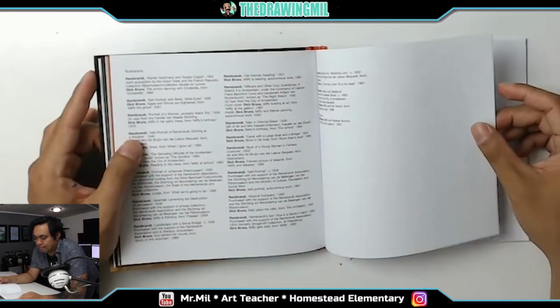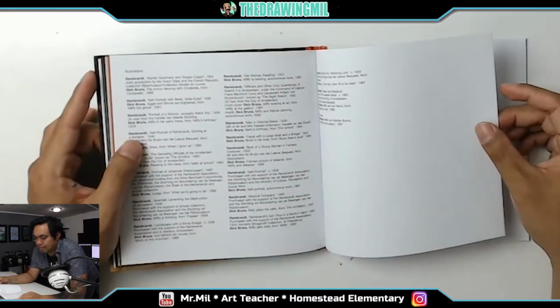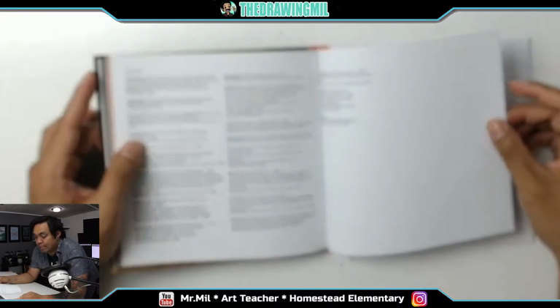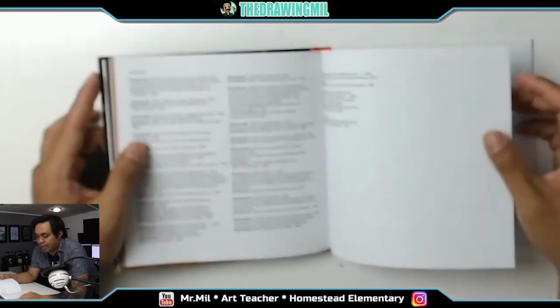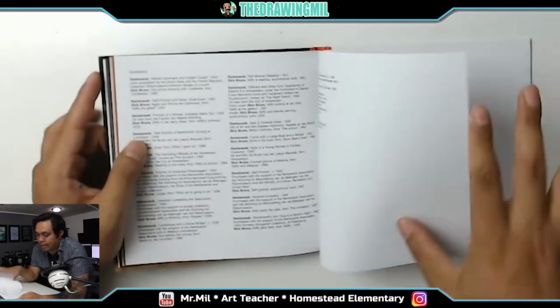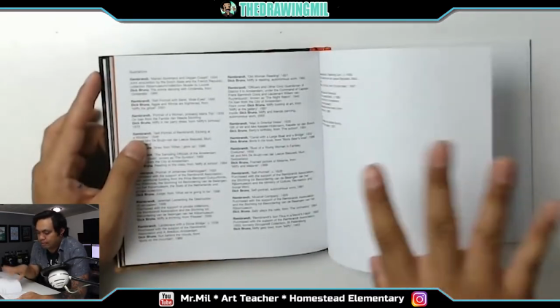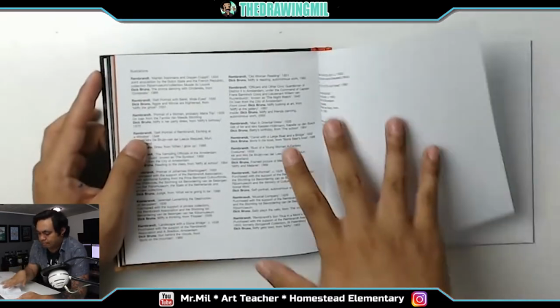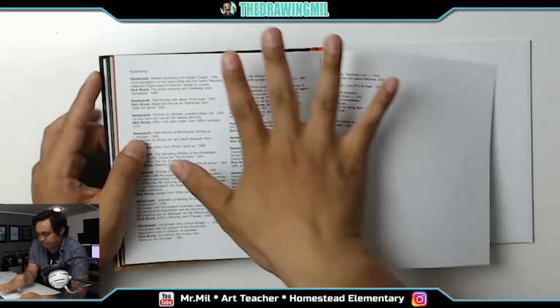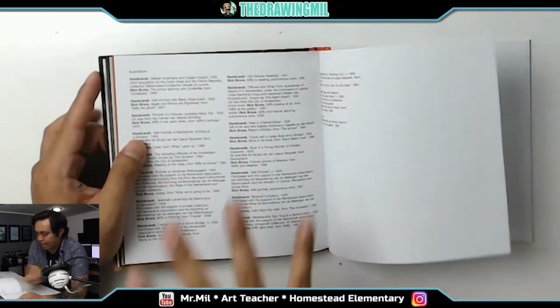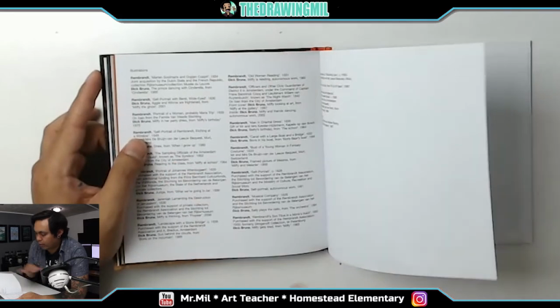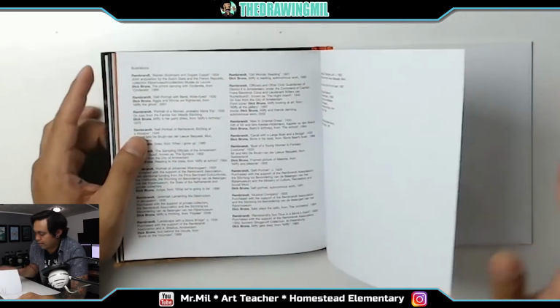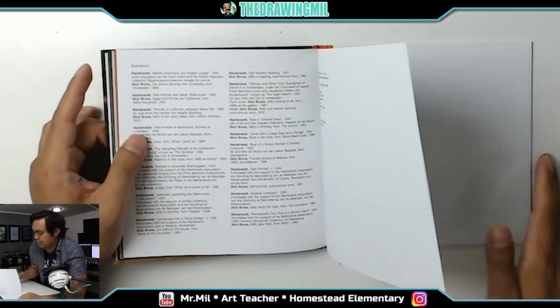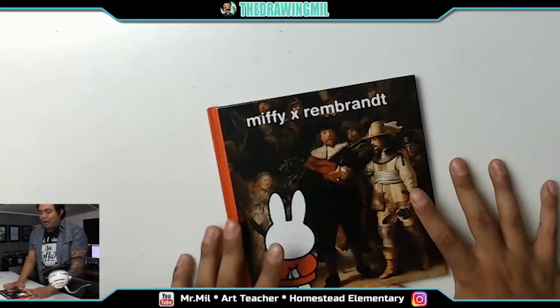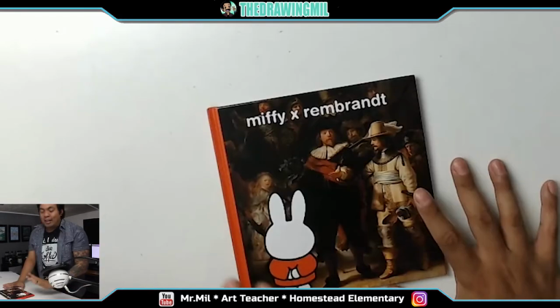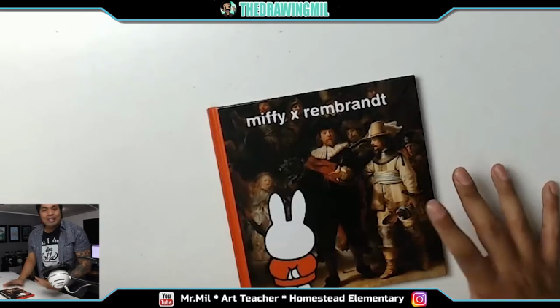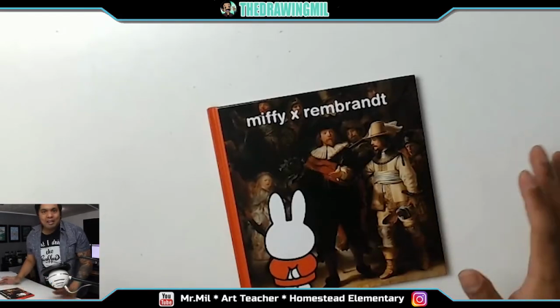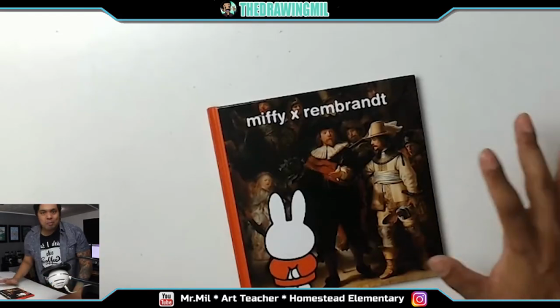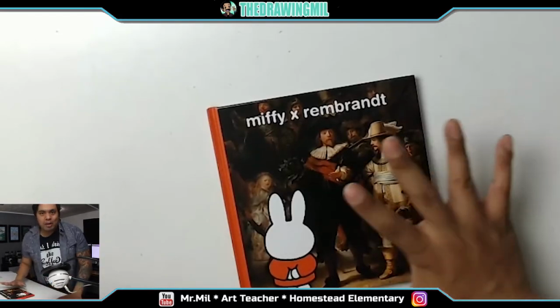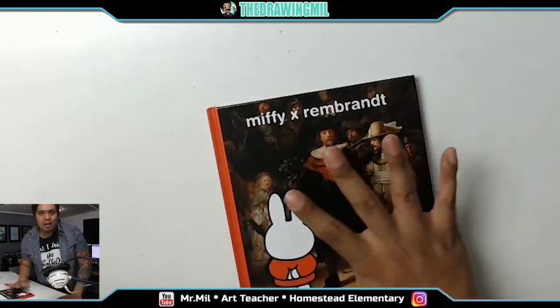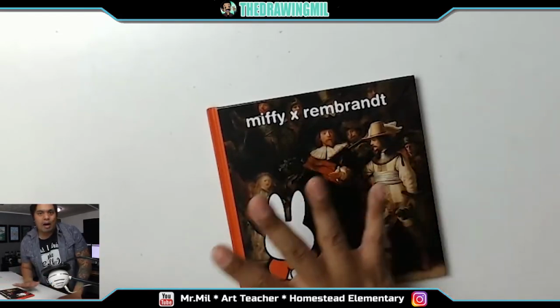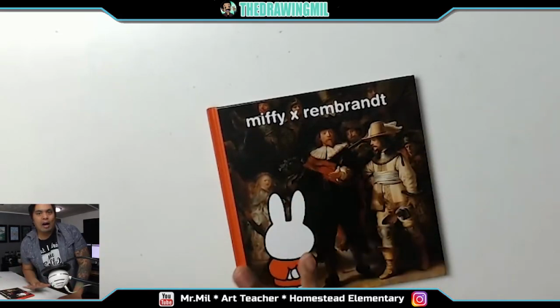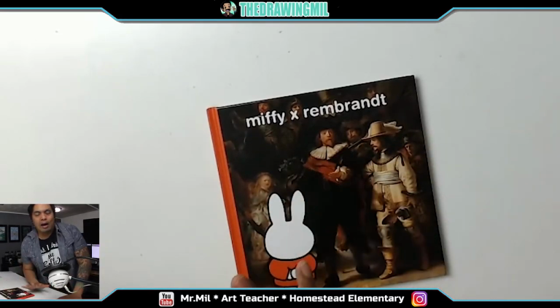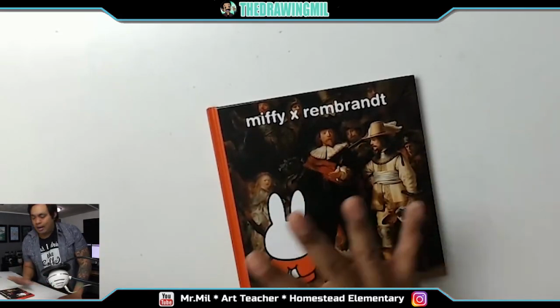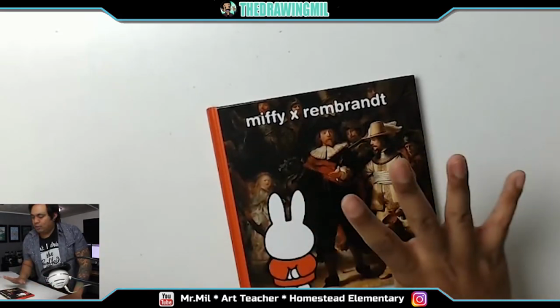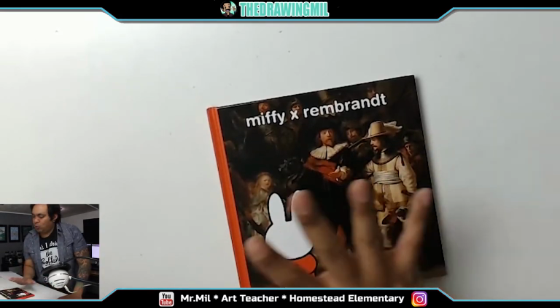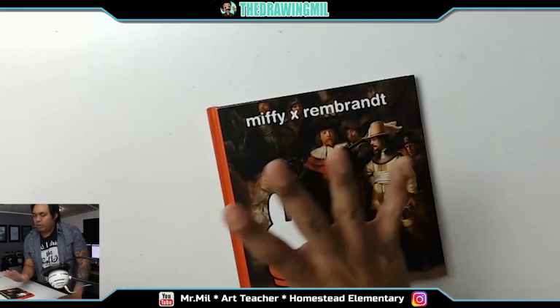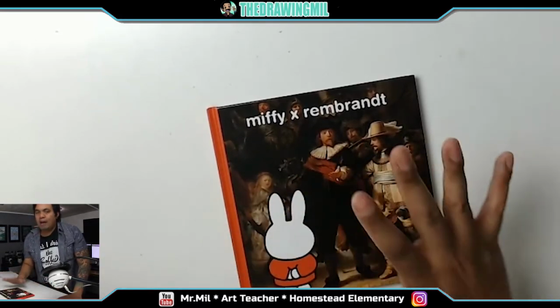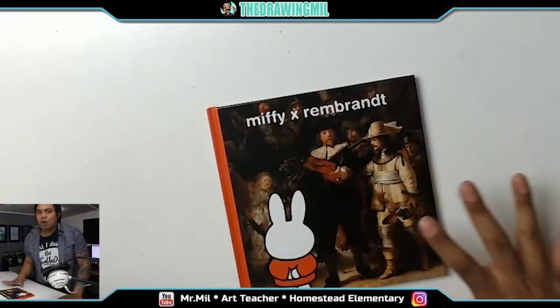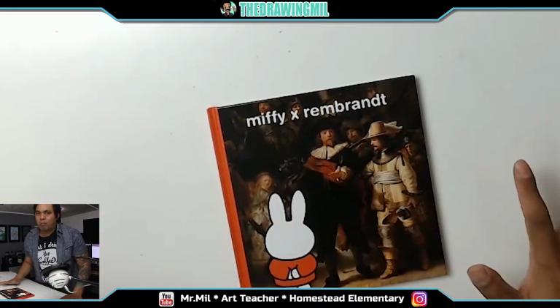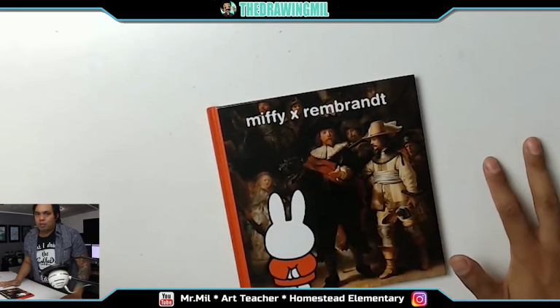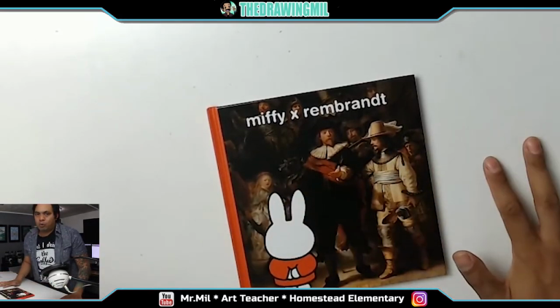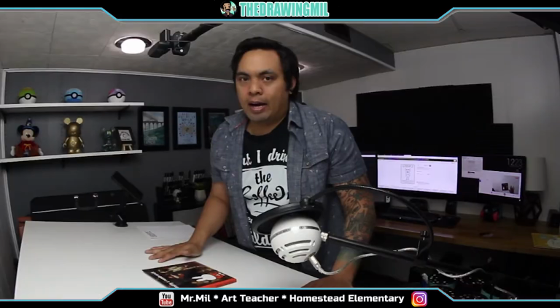And that's it — end credits. That's the end of the book. I don't really have an art project for you guys.